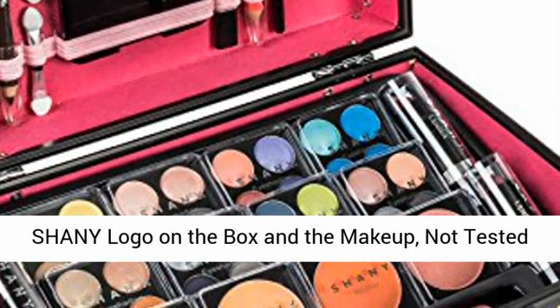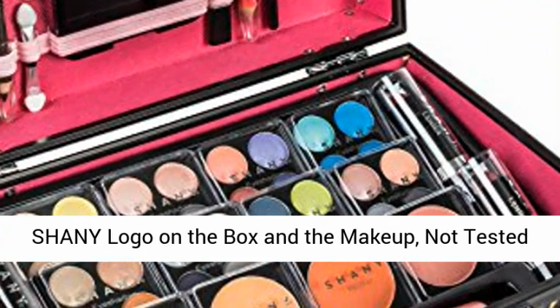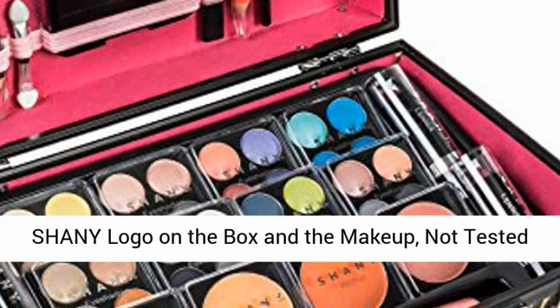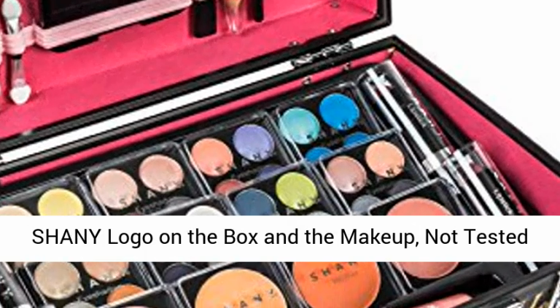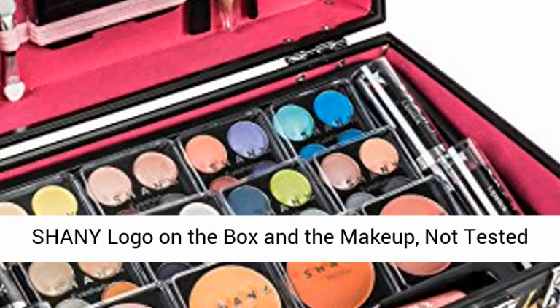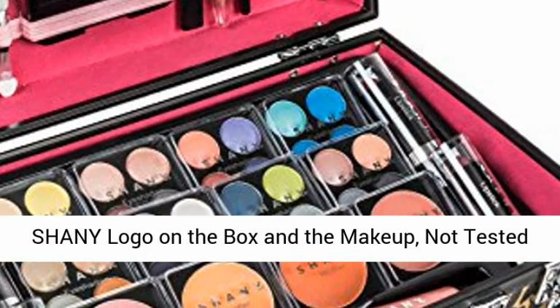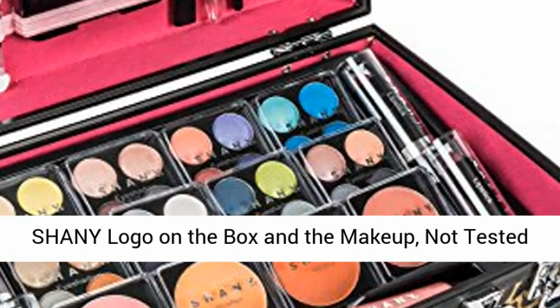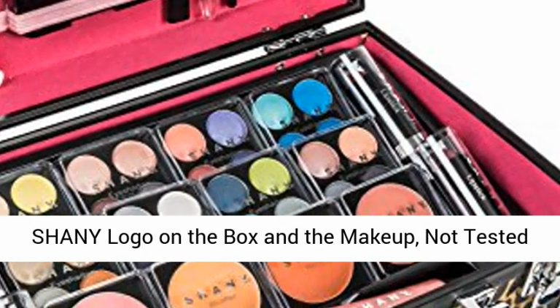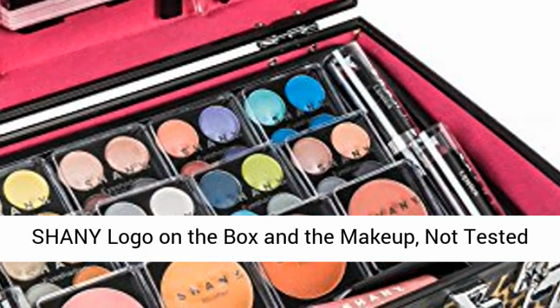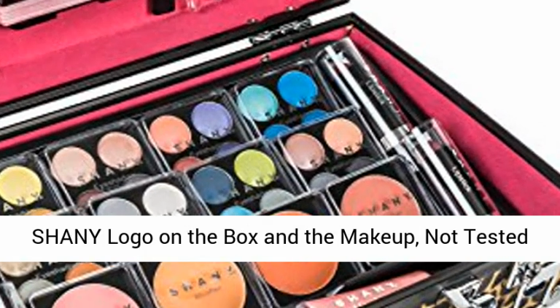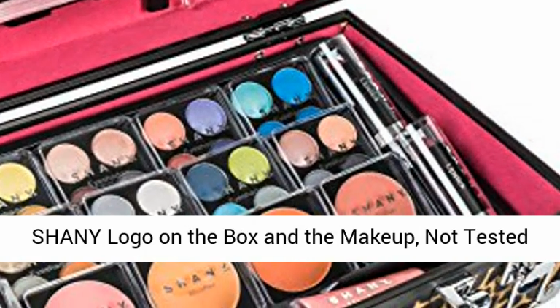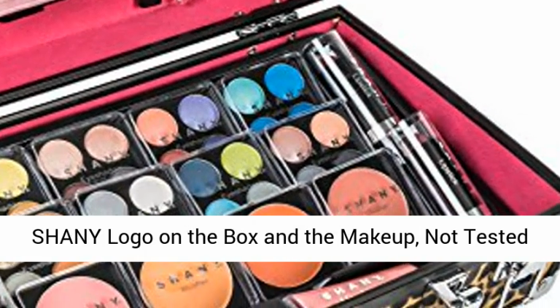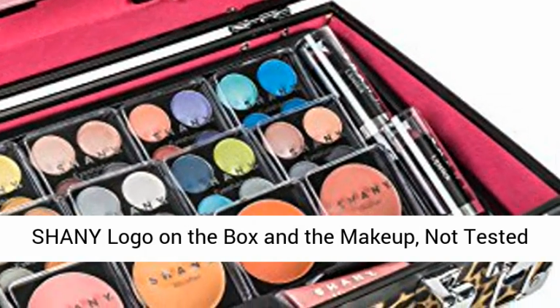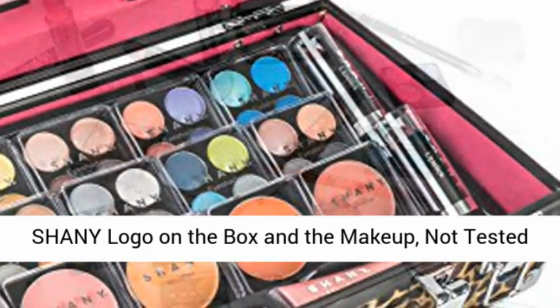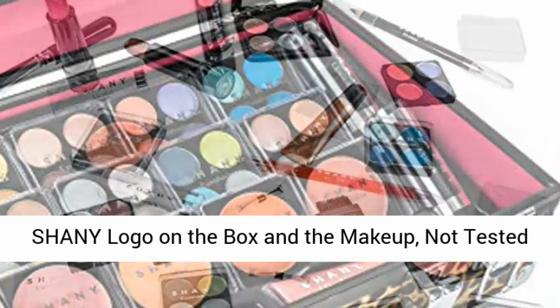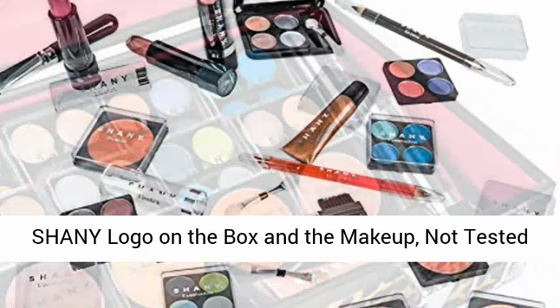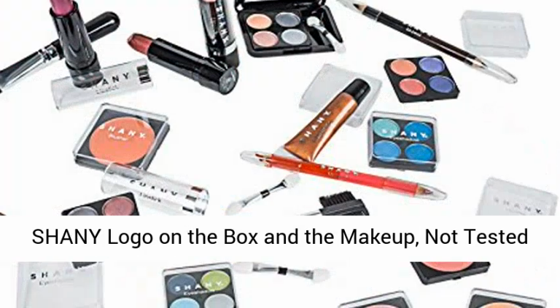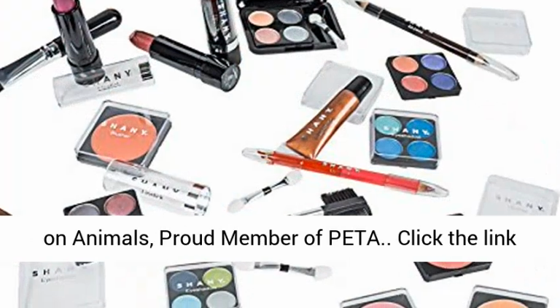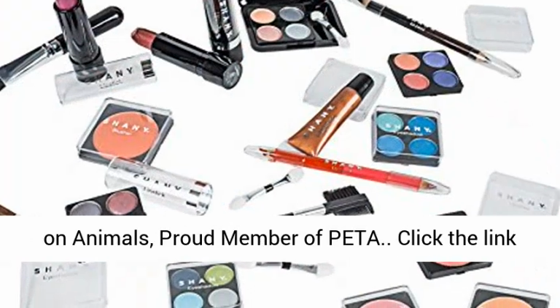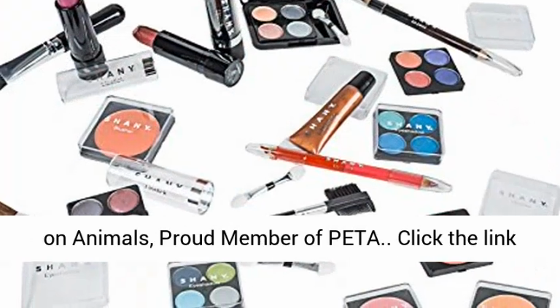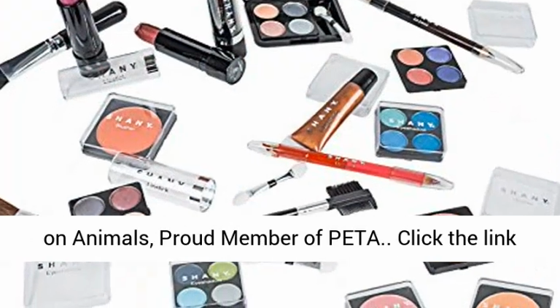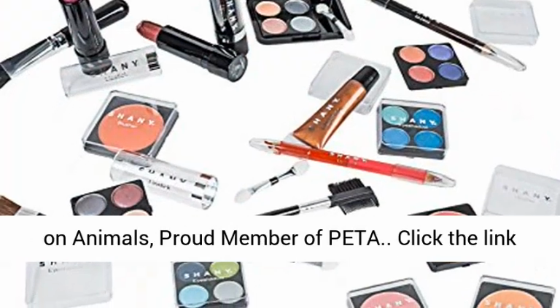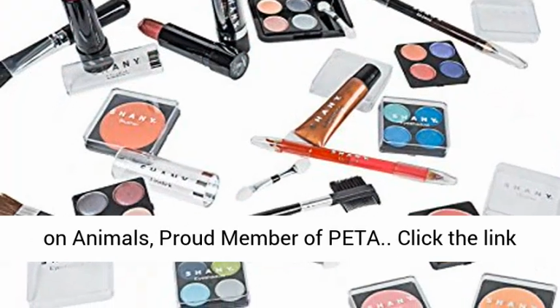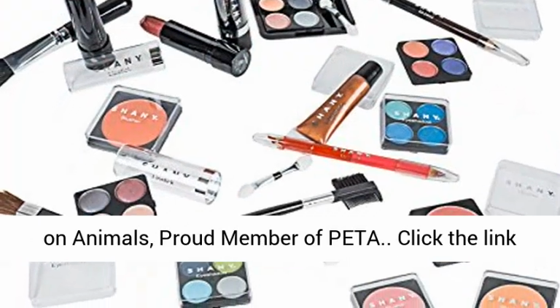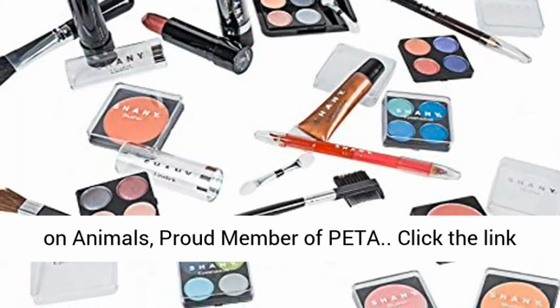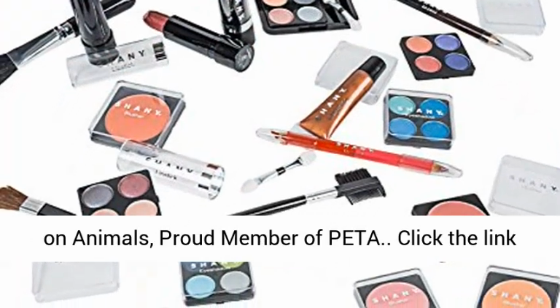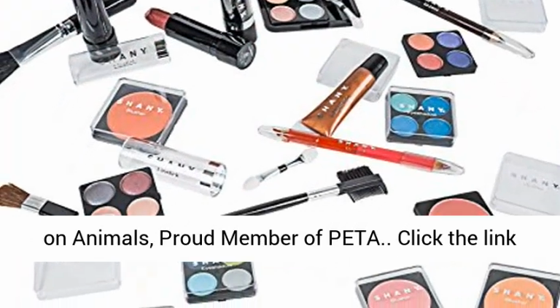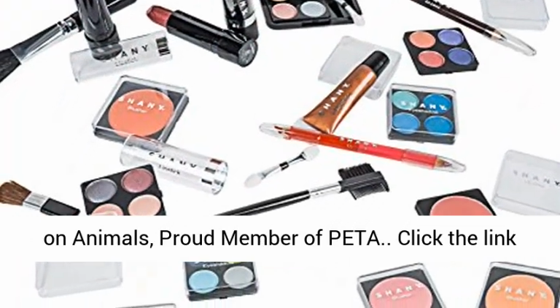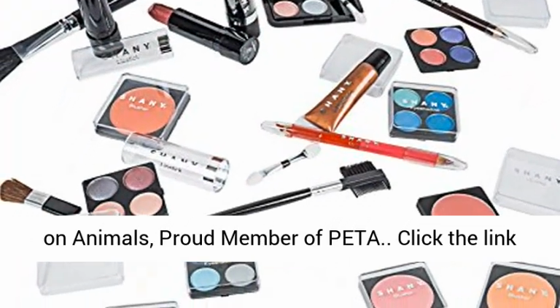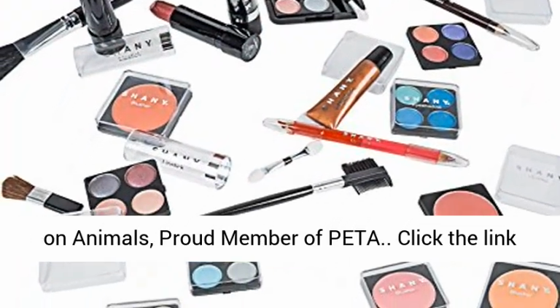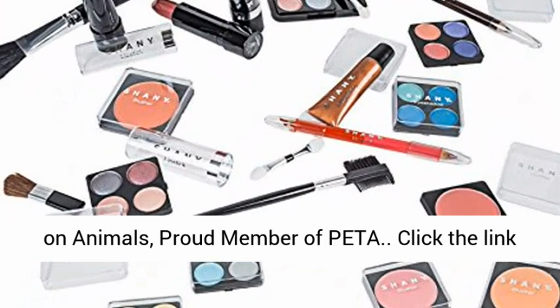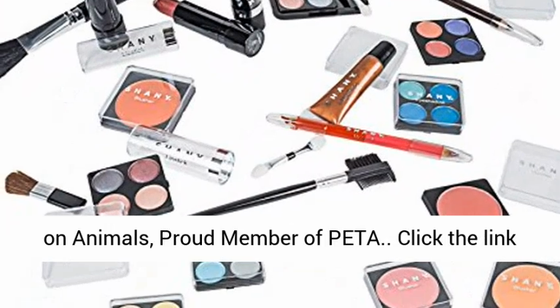Shaney logo on the box and the makeup, not tested on animals, proud member of PETA.